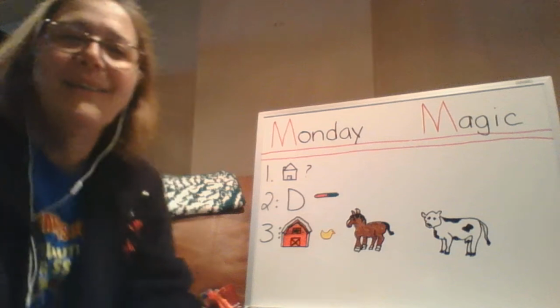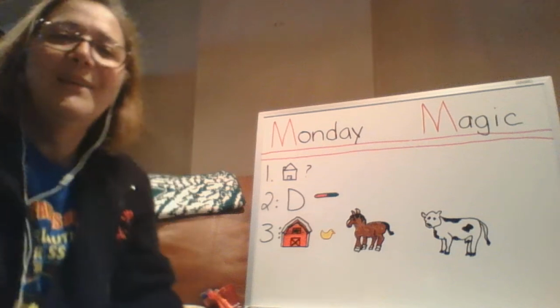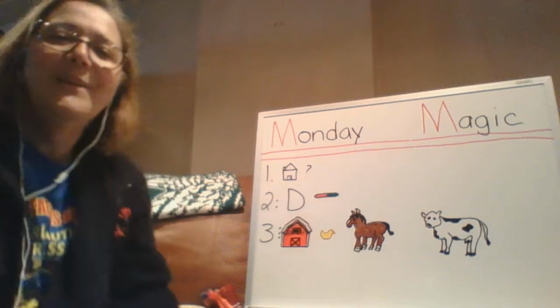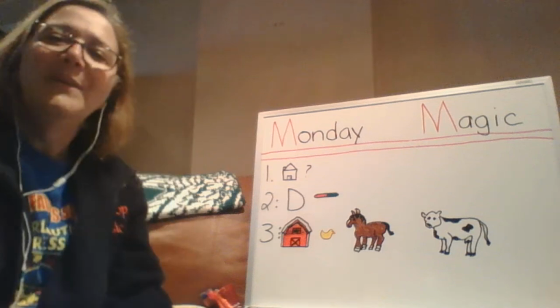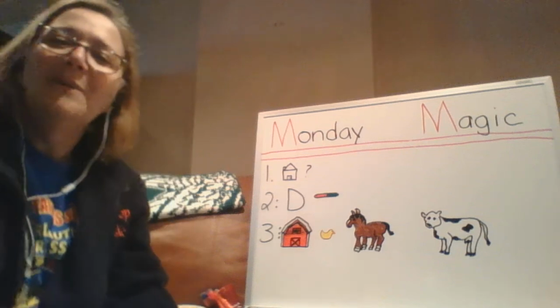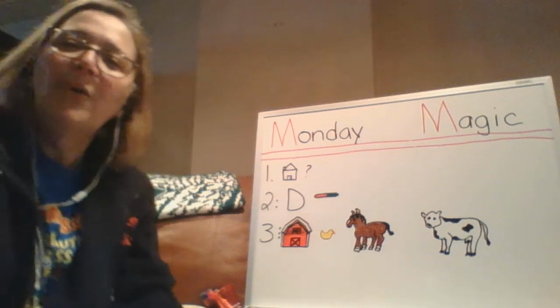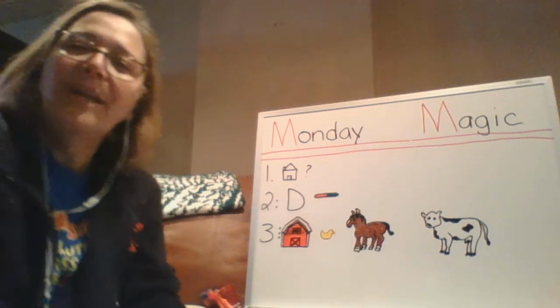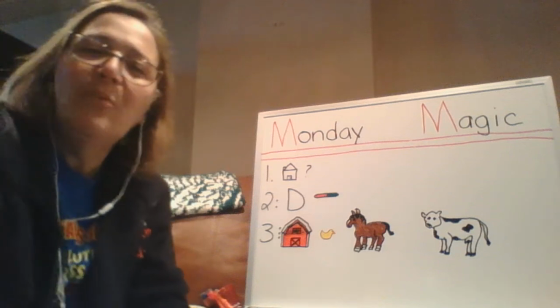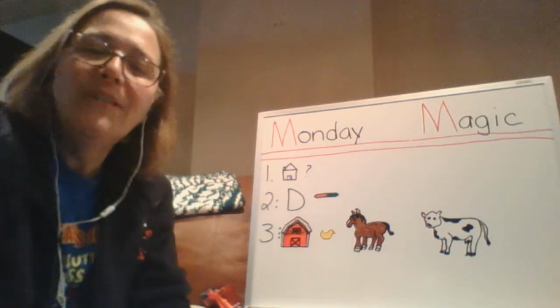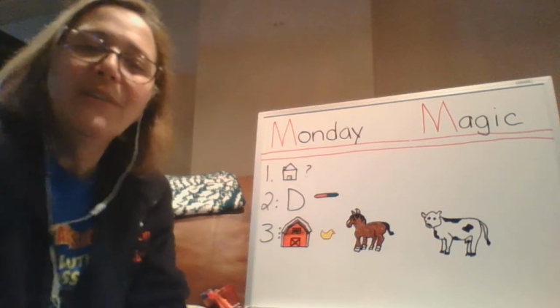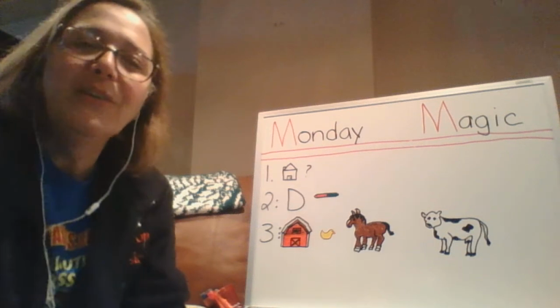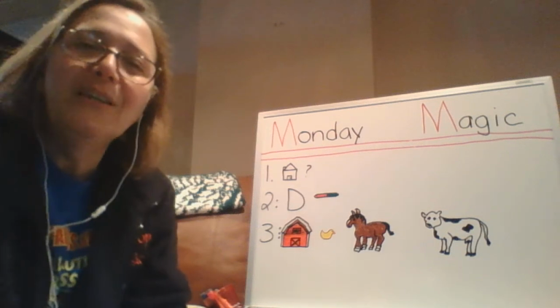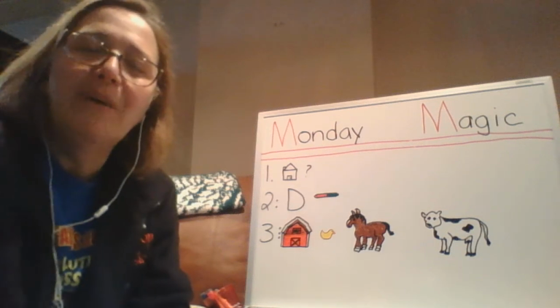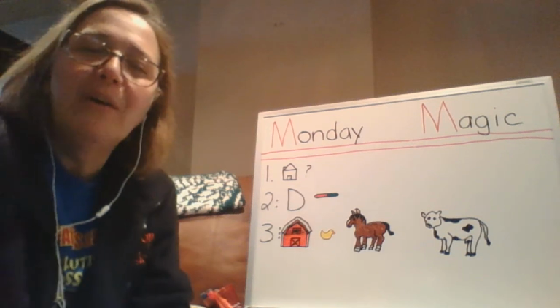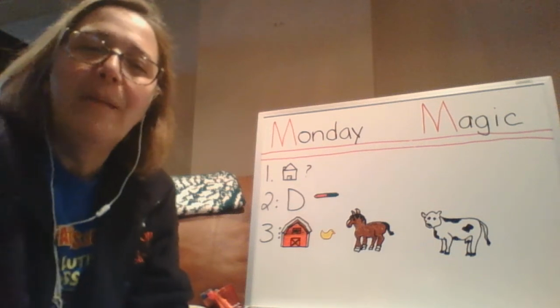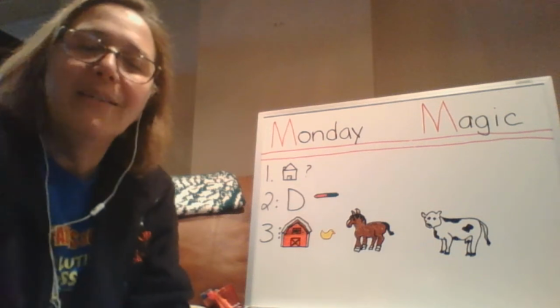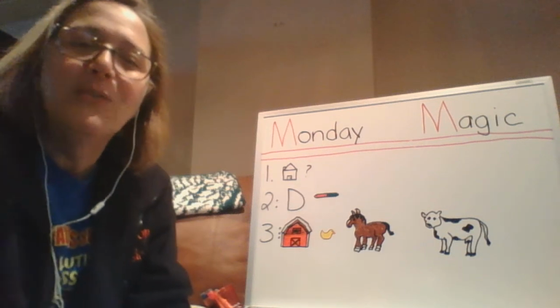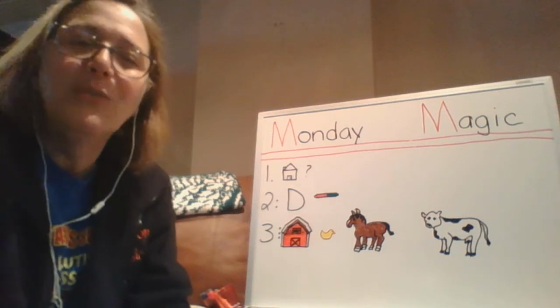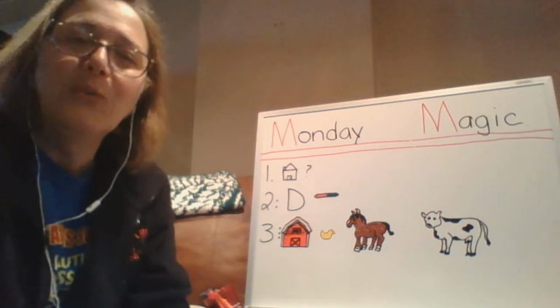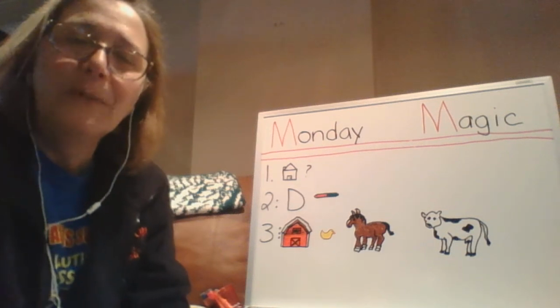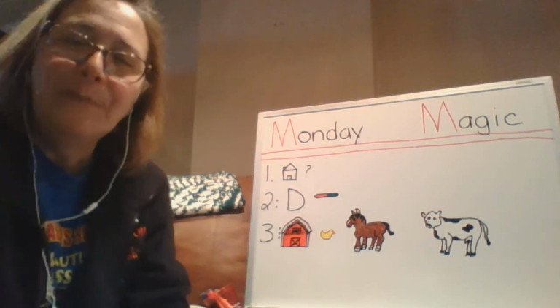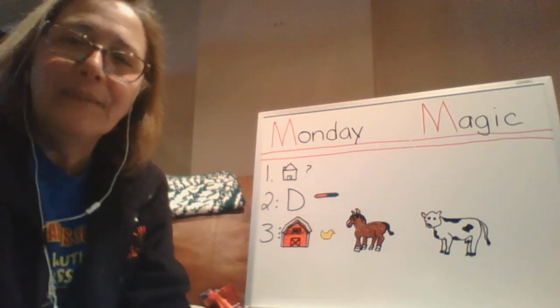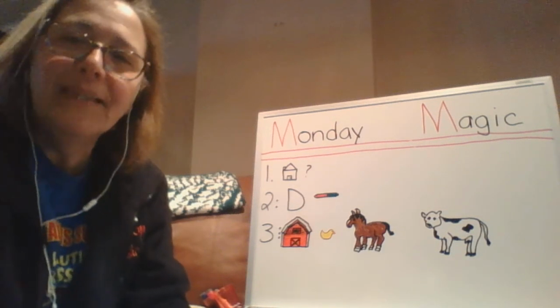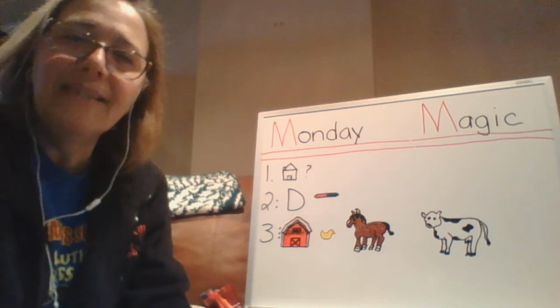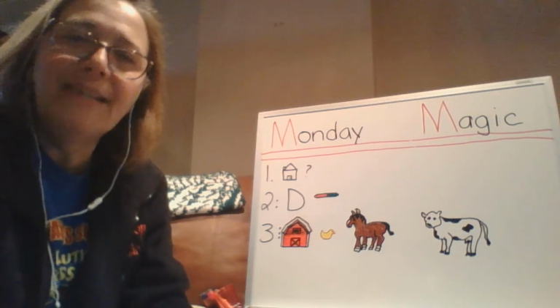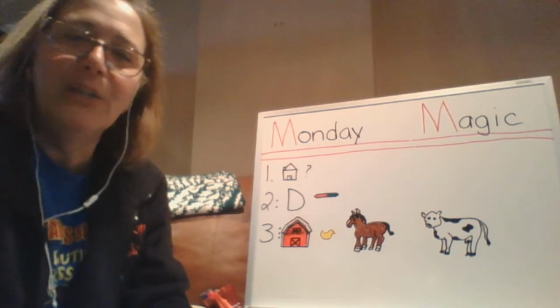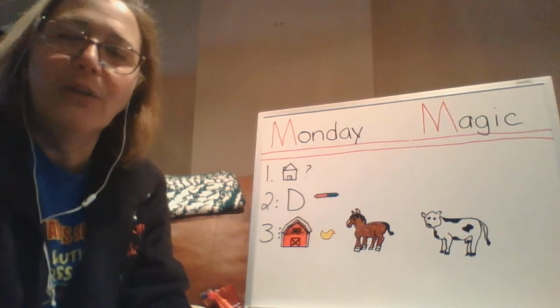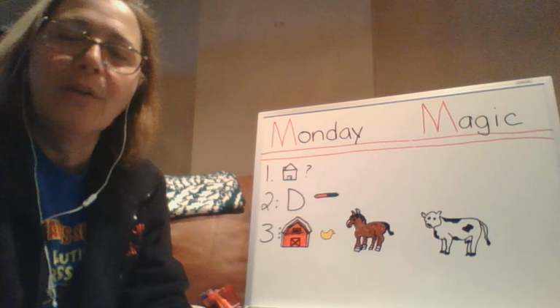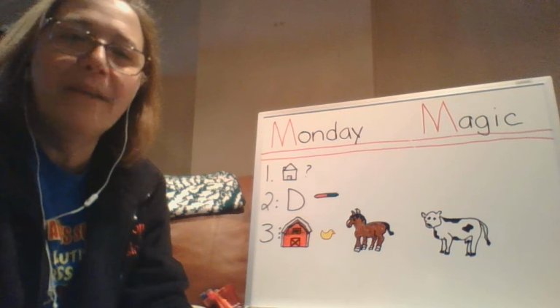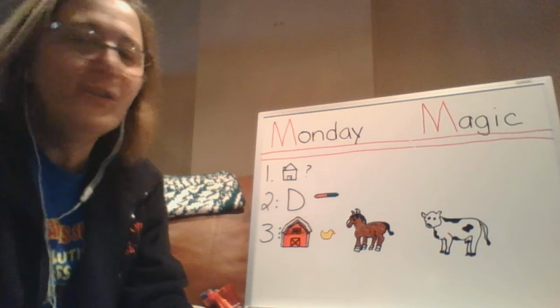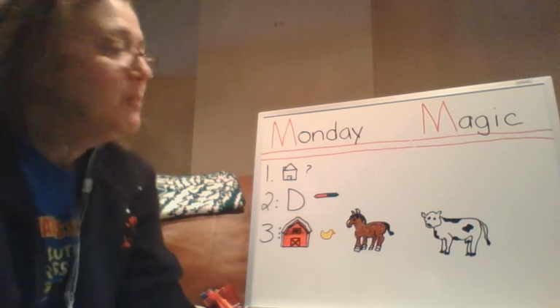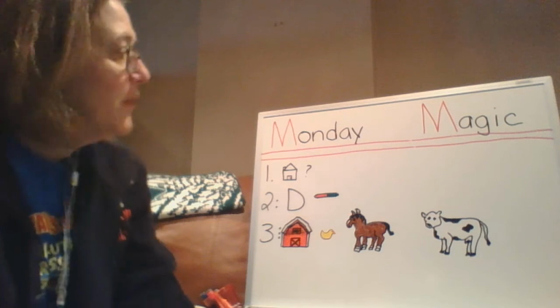Good morning, boys and girls. Welcome back to school. Let's take a look at our message board.